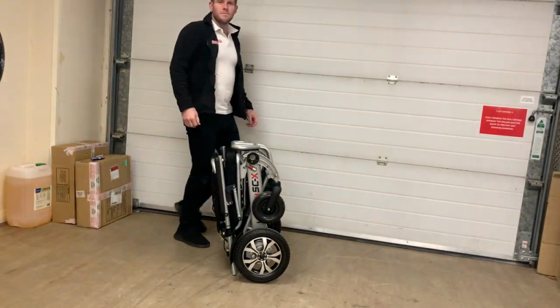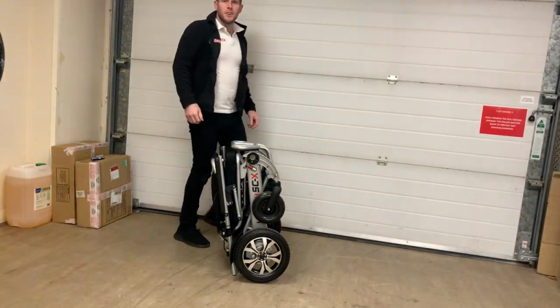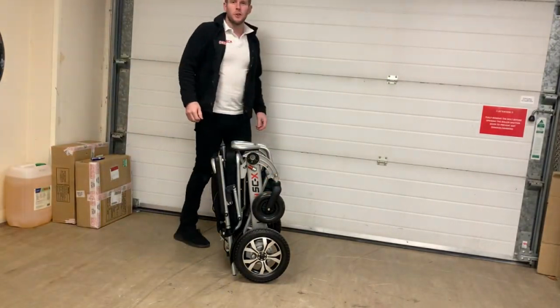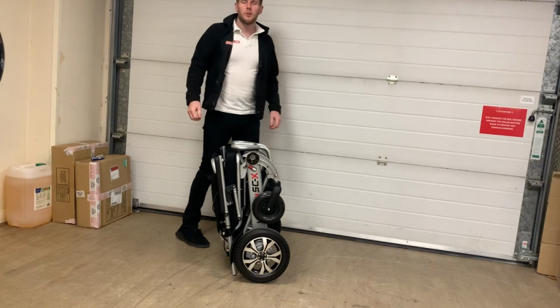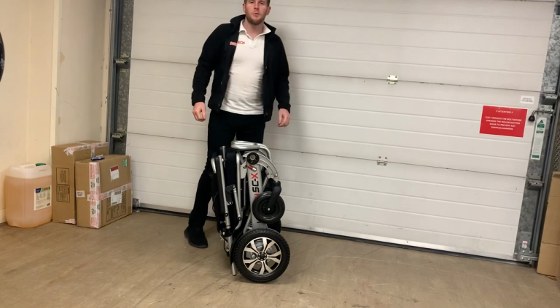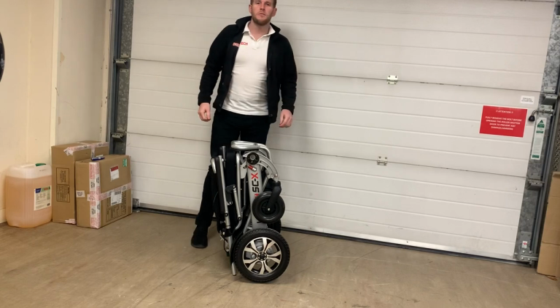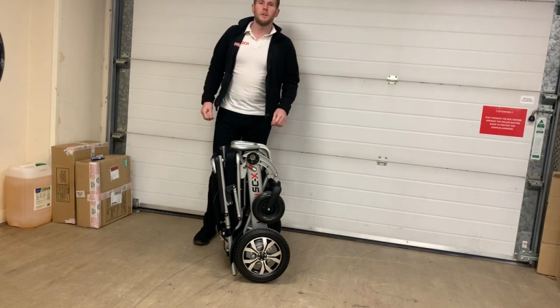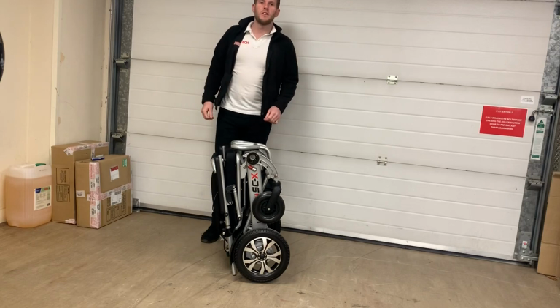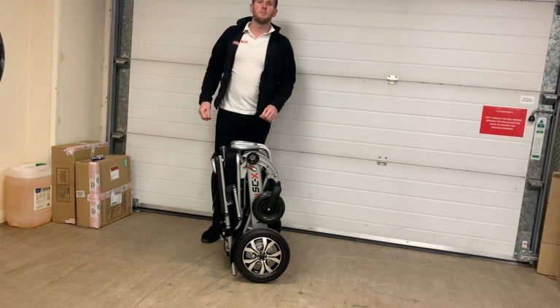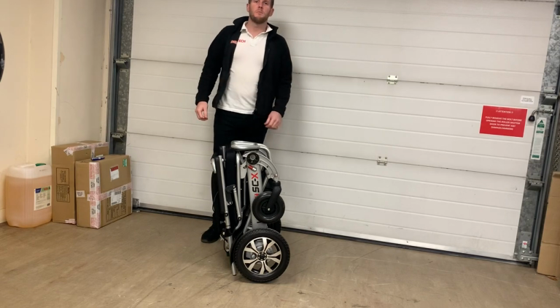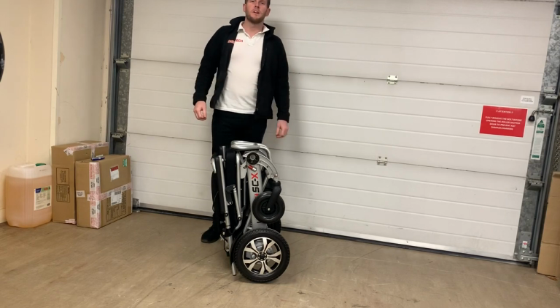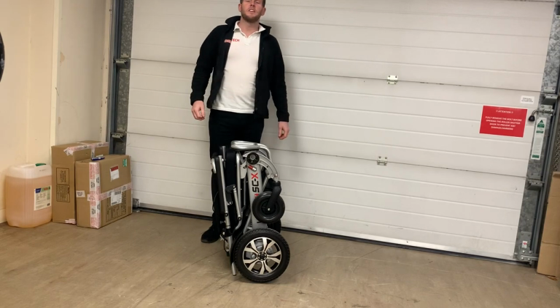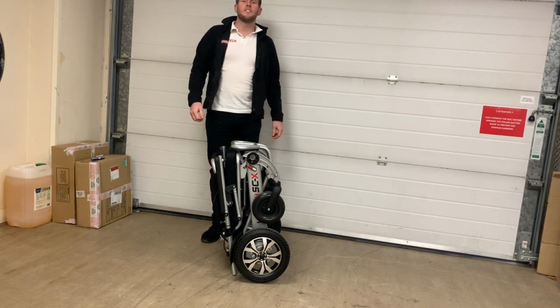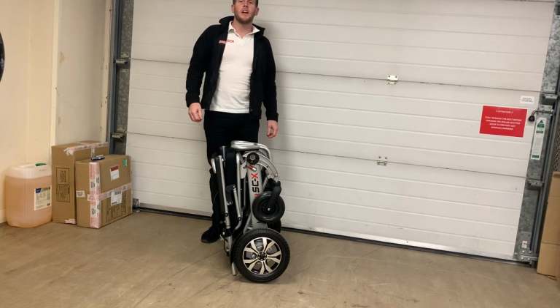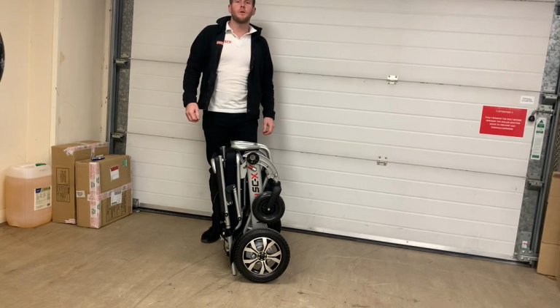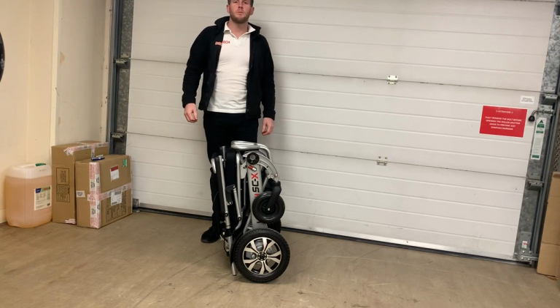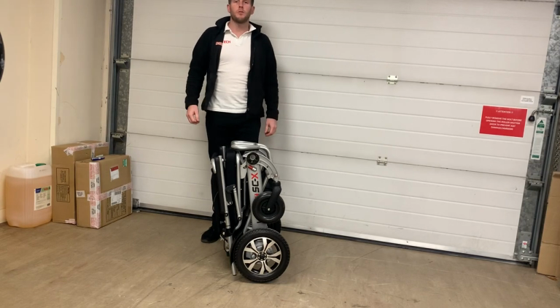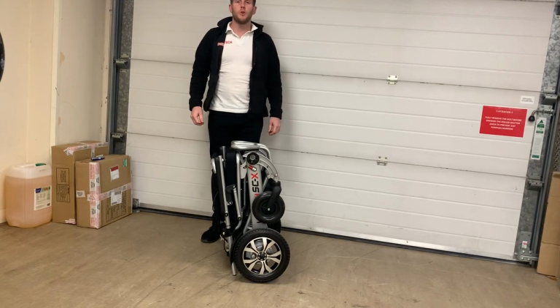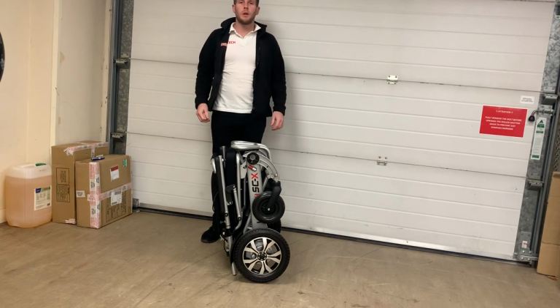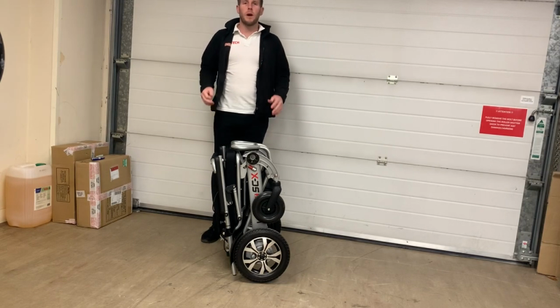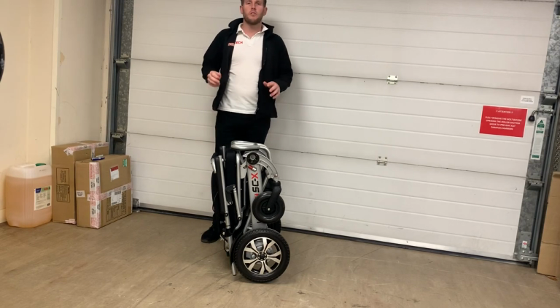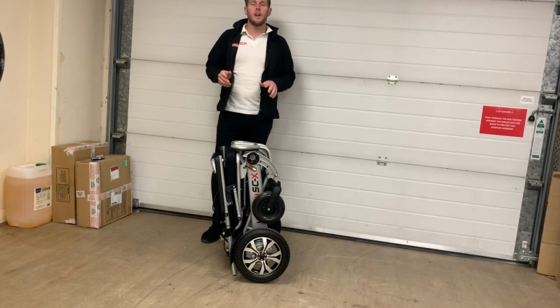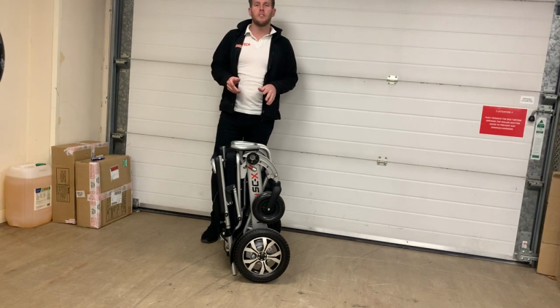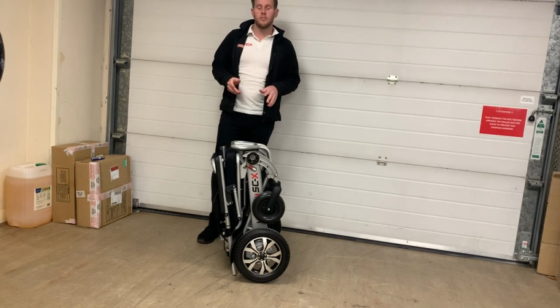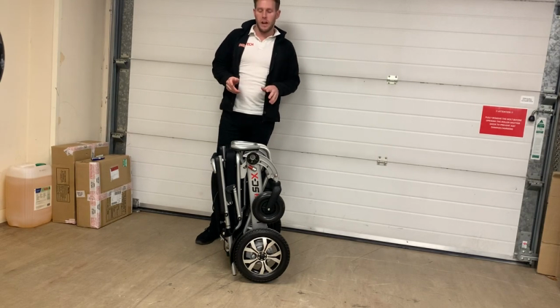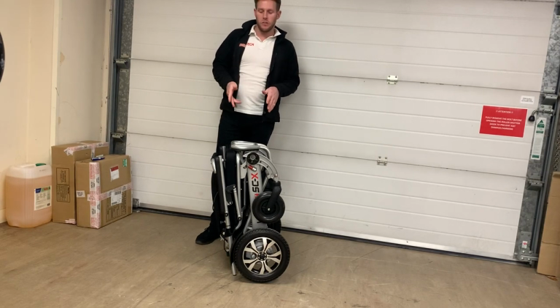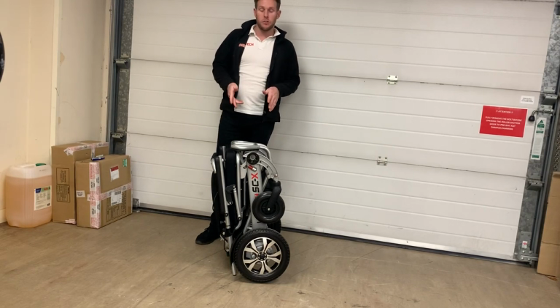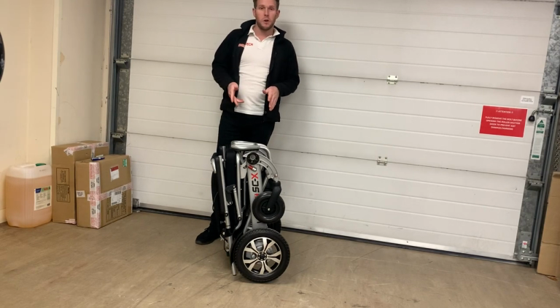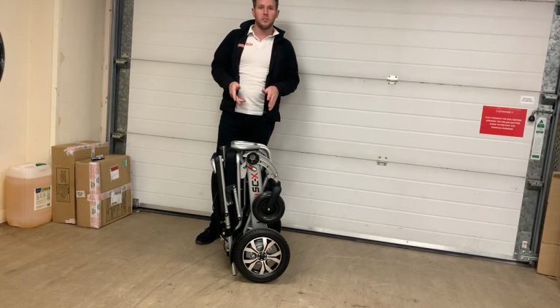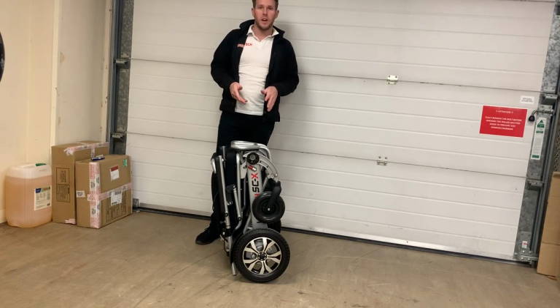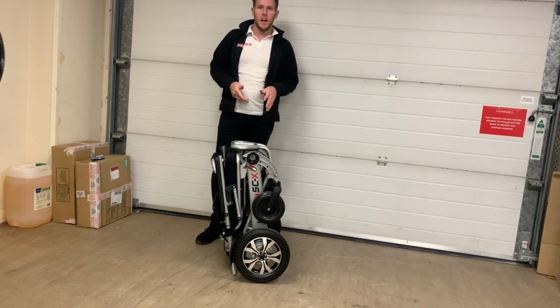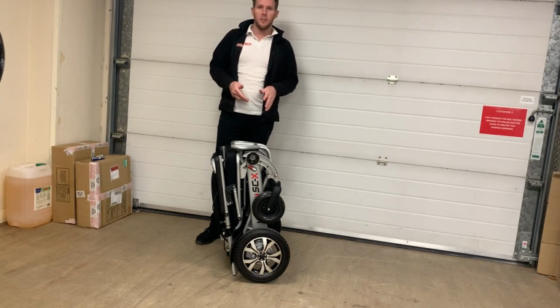So I'm Toby from Lifetech Mobility. Today we're going to be talking about our latest chair, the Smartchair X.